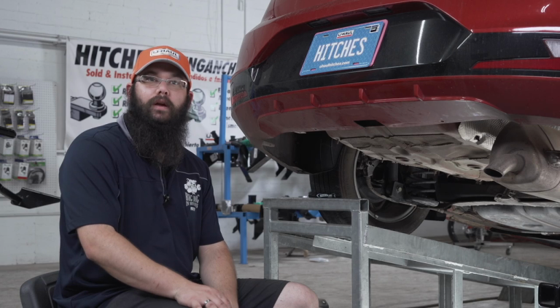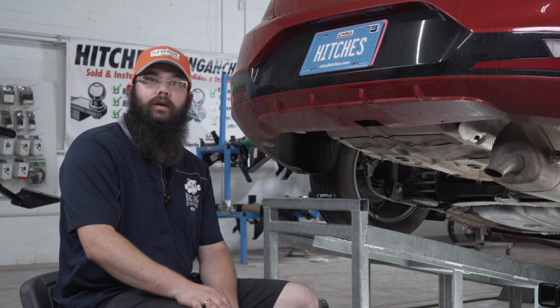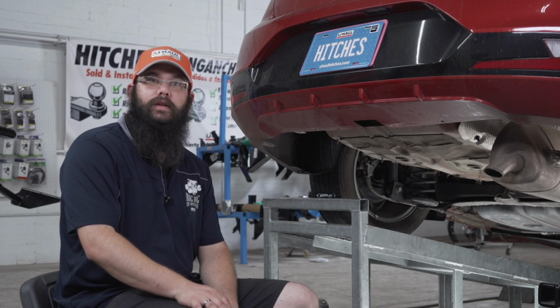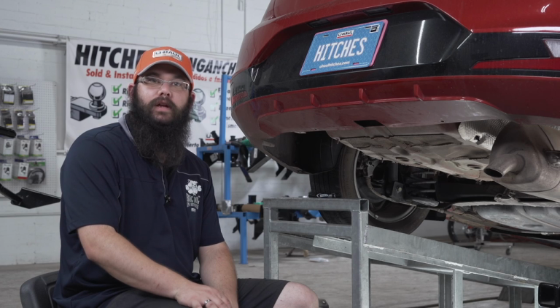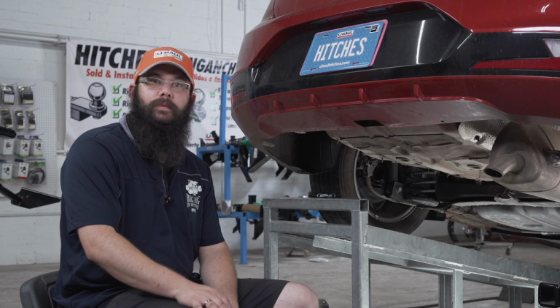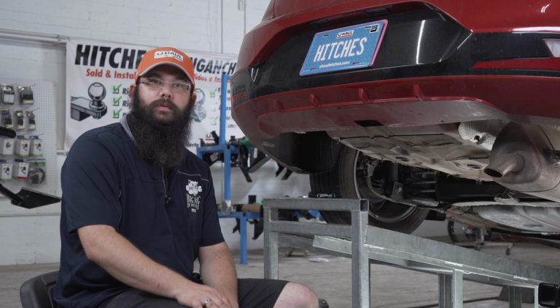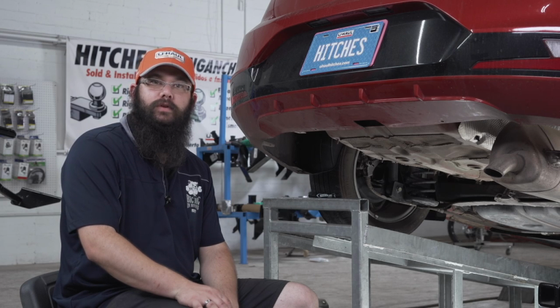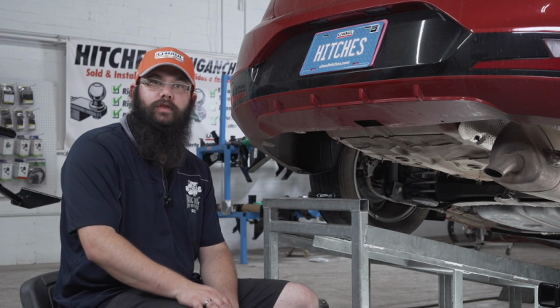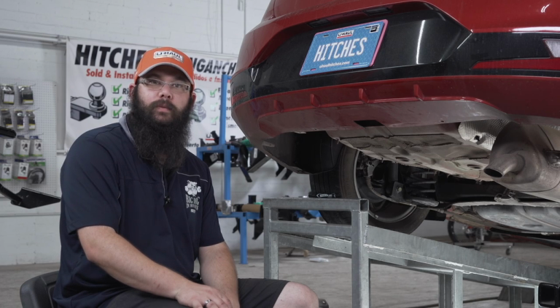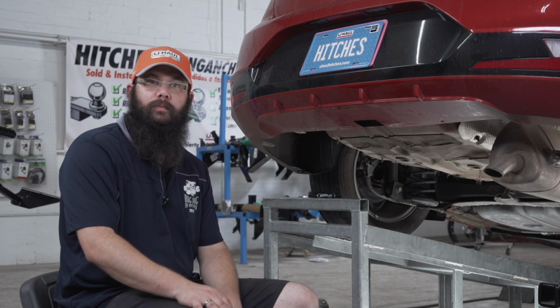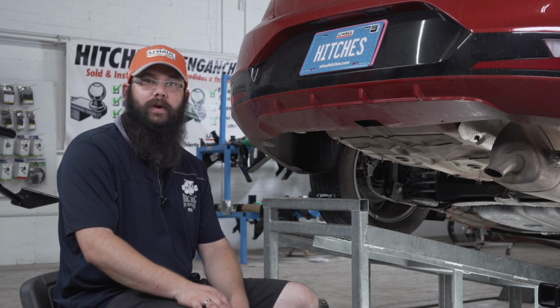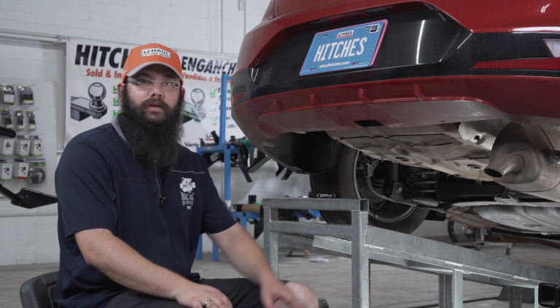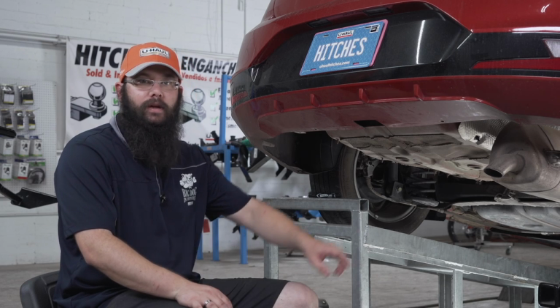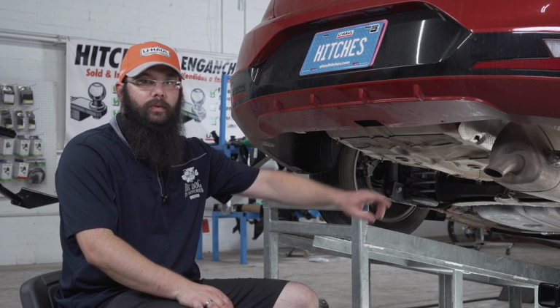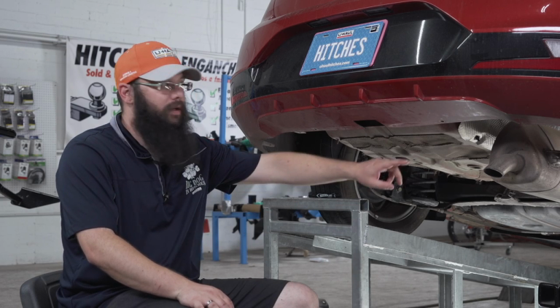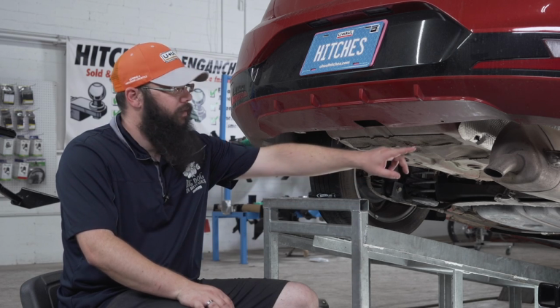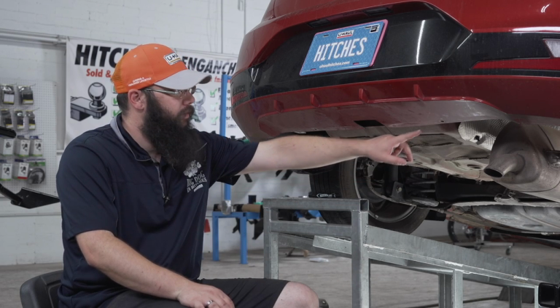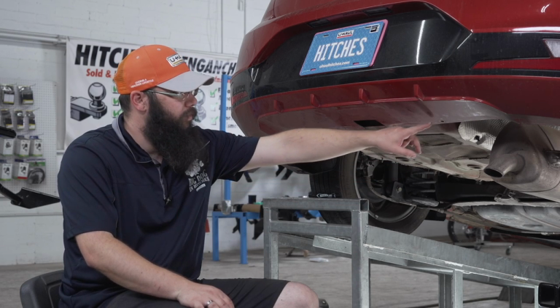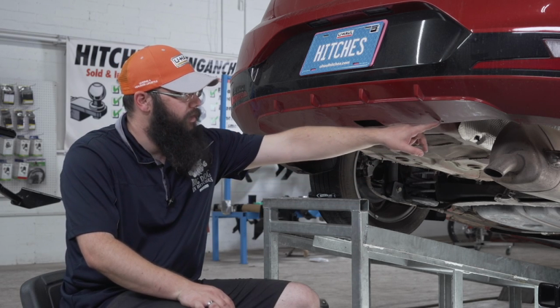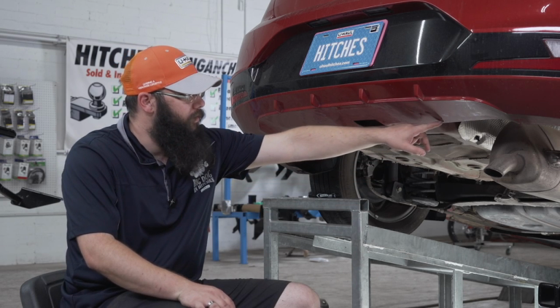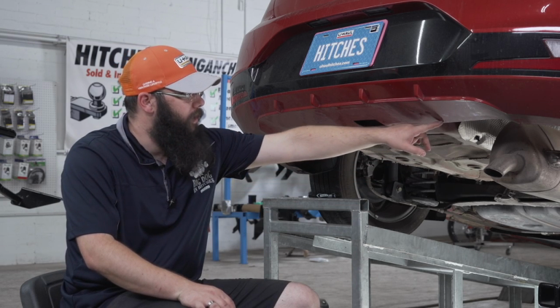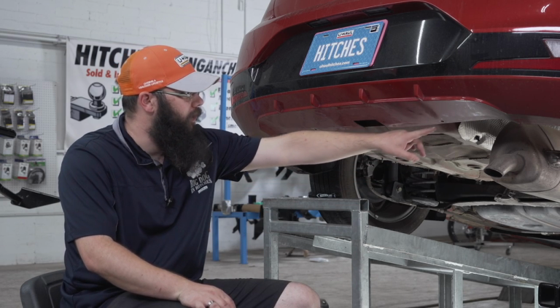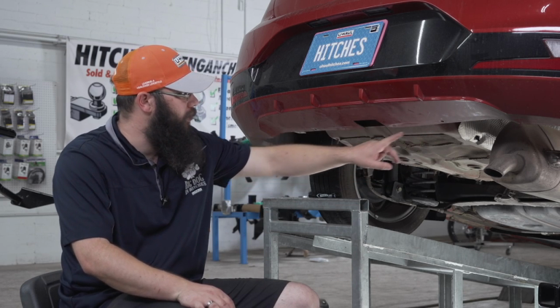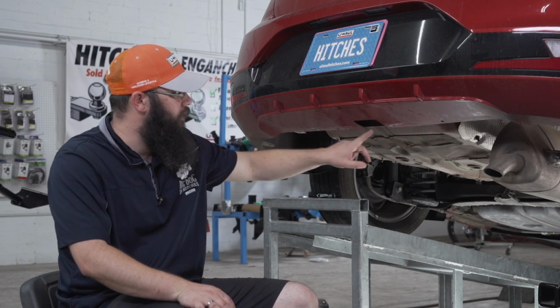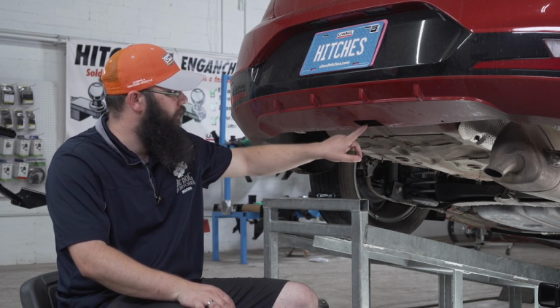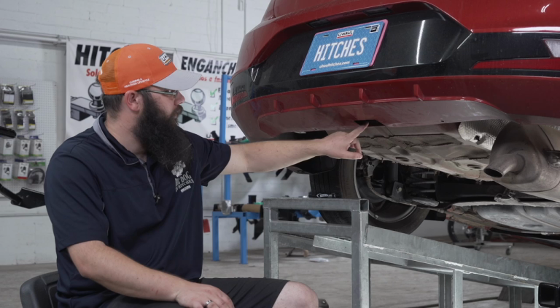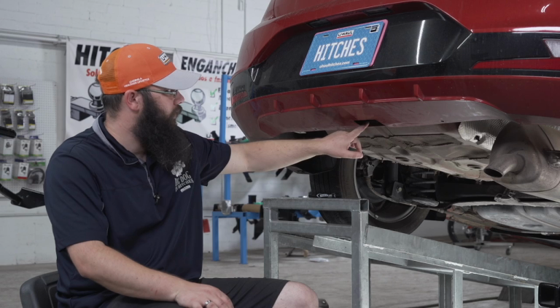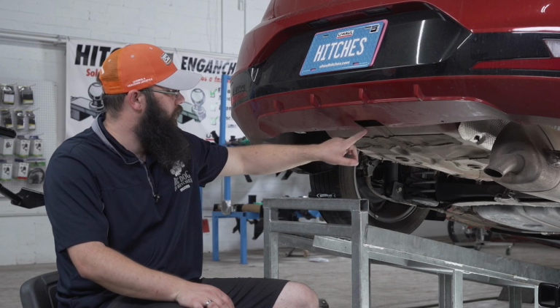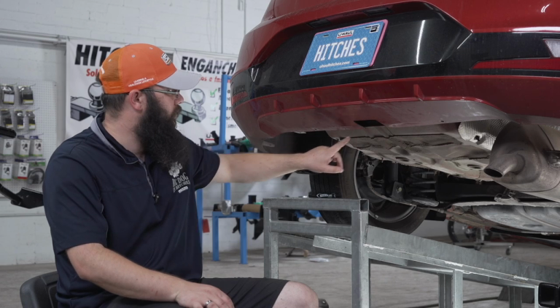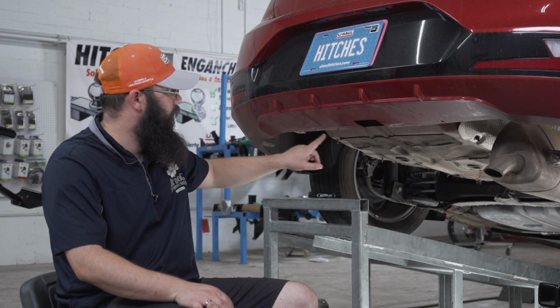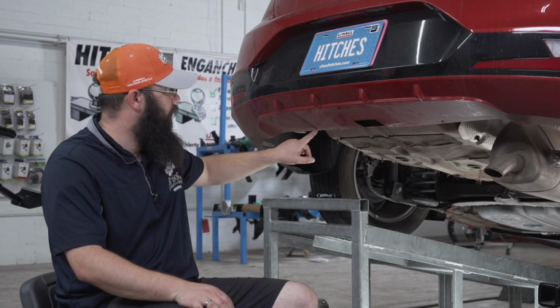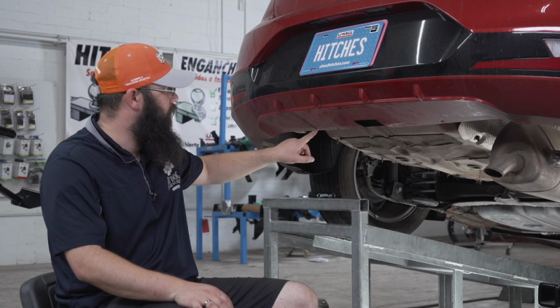Our next step is to push the three bumper brackets out of the way. Brackets are located here, here, and here.